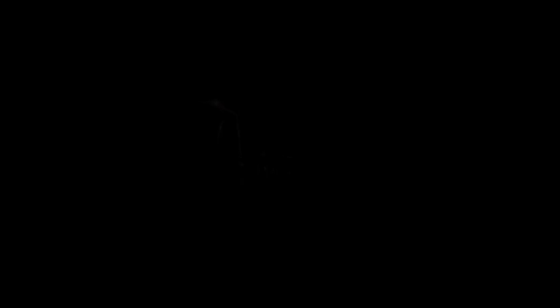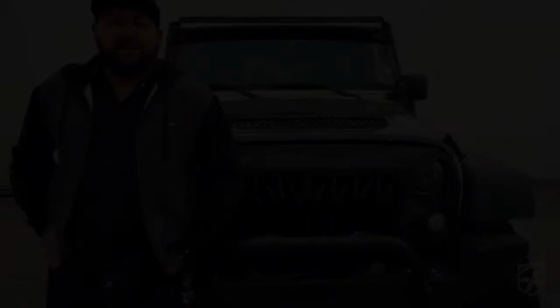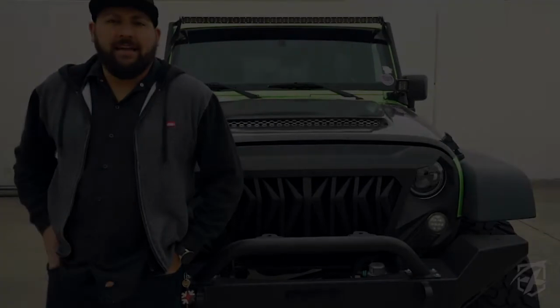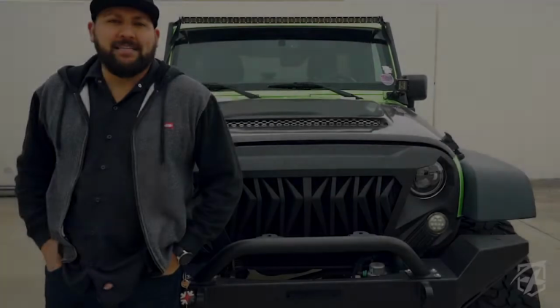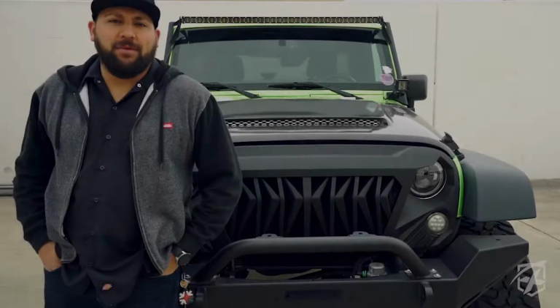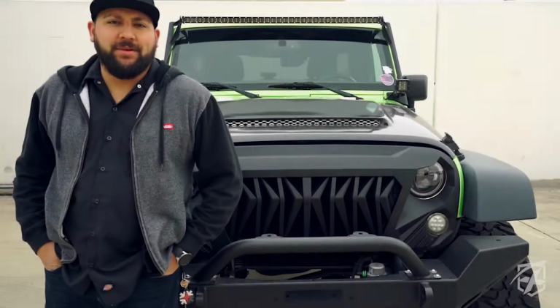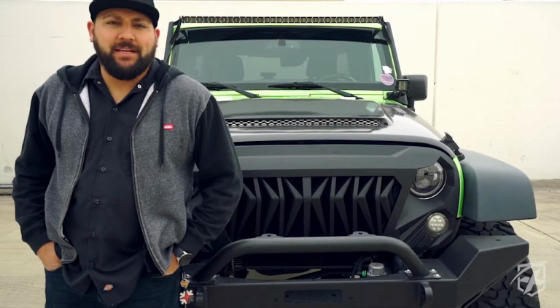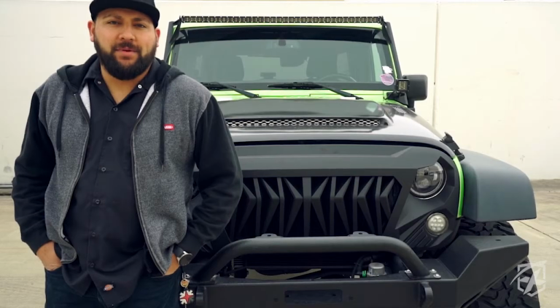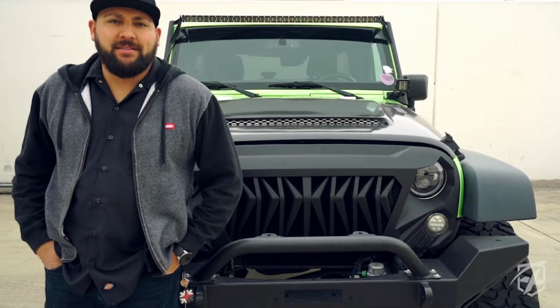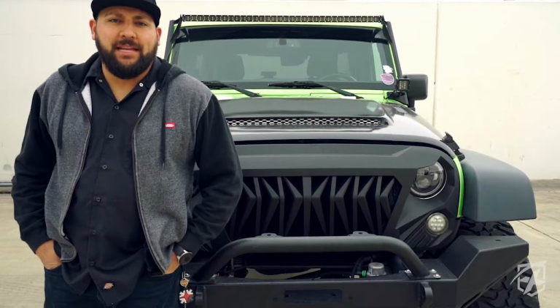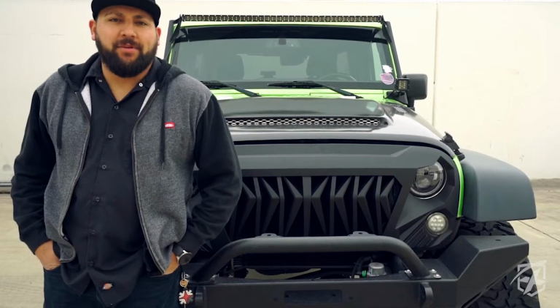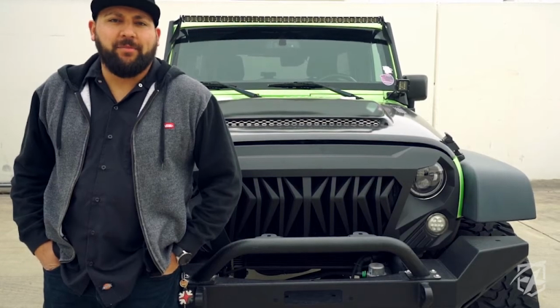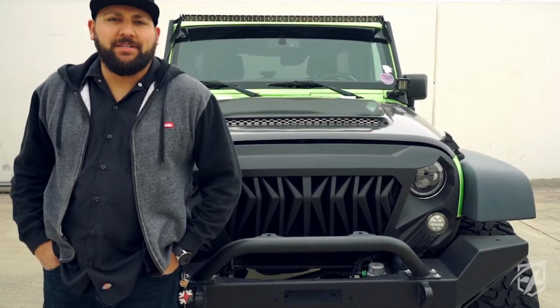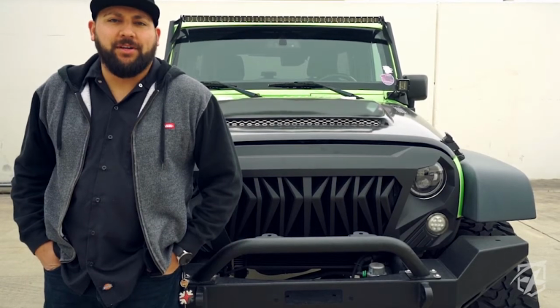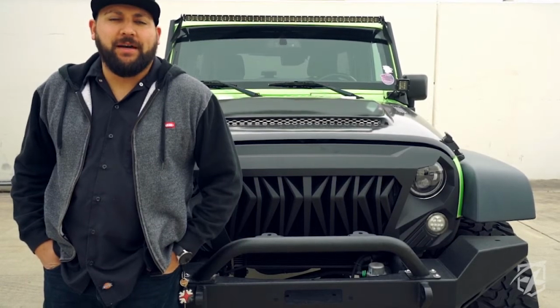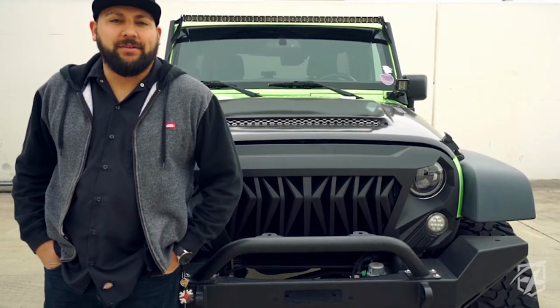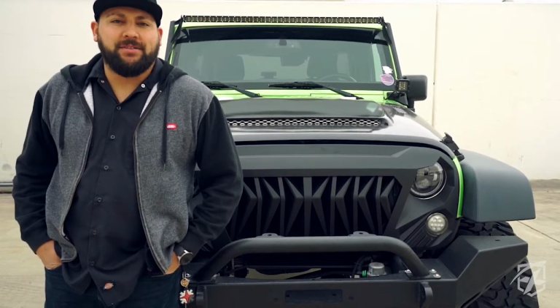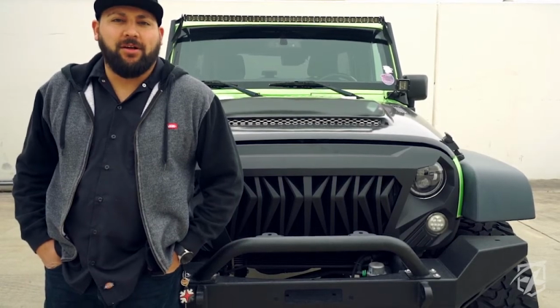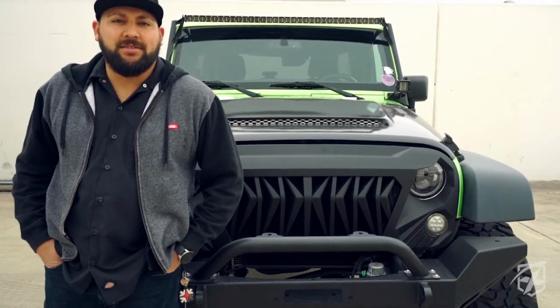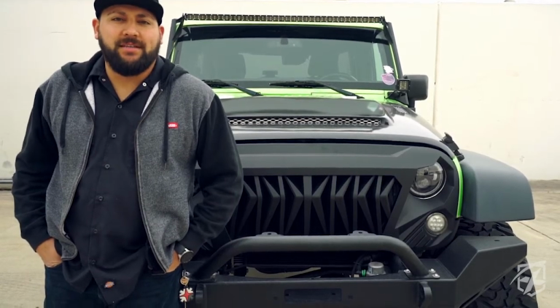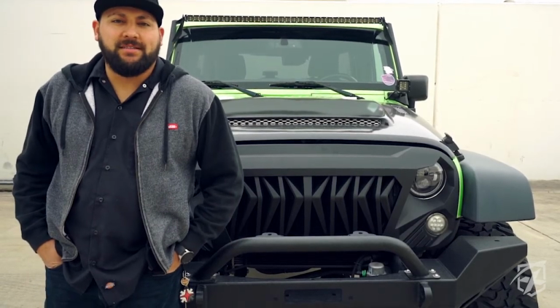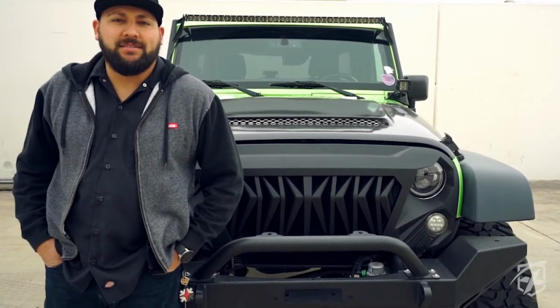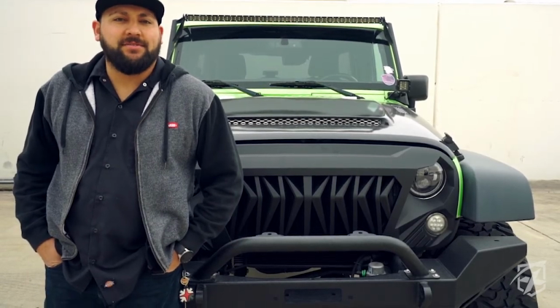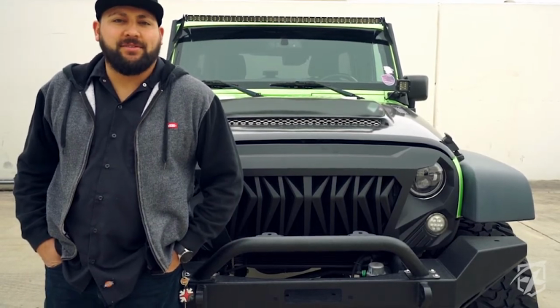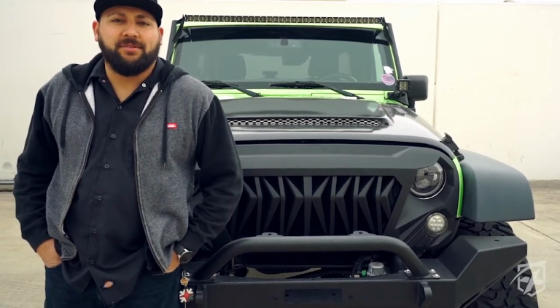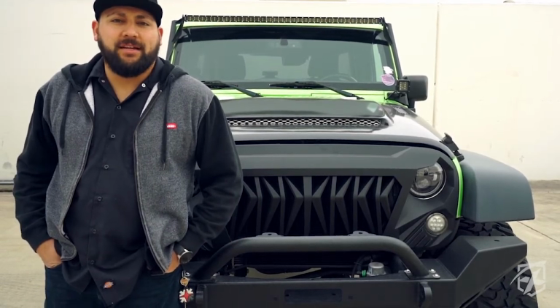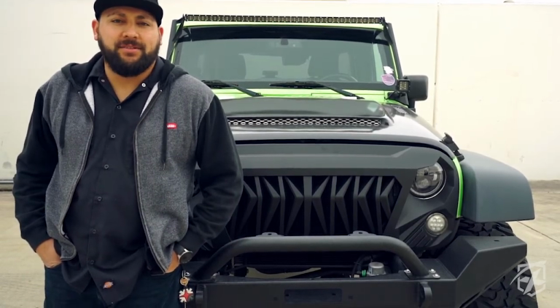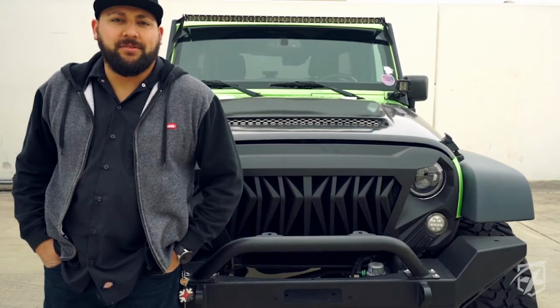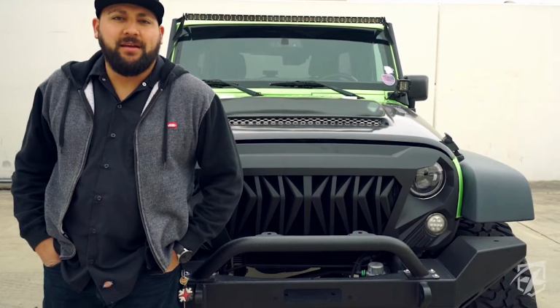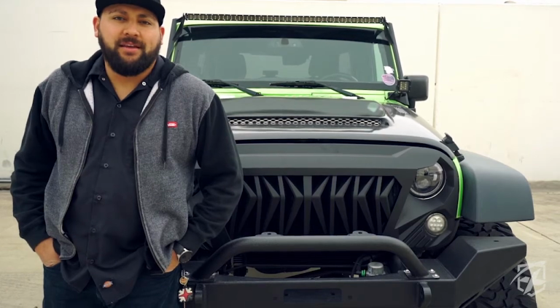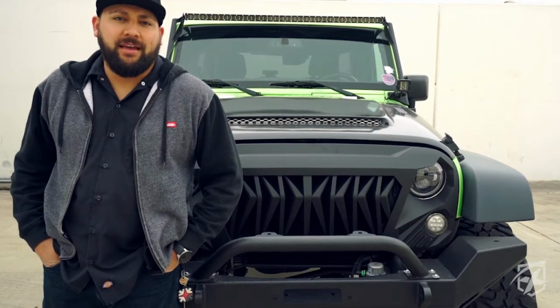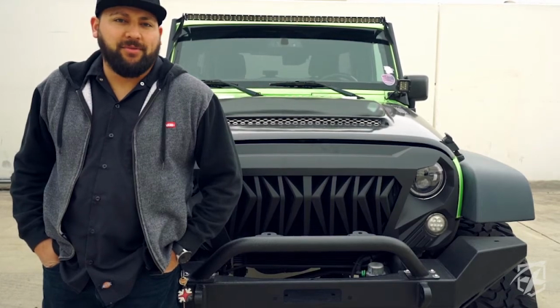Hey guys, I'm RJ with Xprite. Today we're going to be showing you how to install our ZS0092K grille.